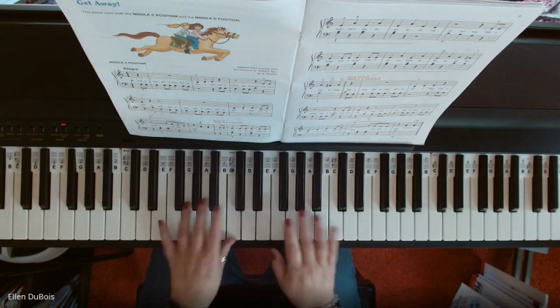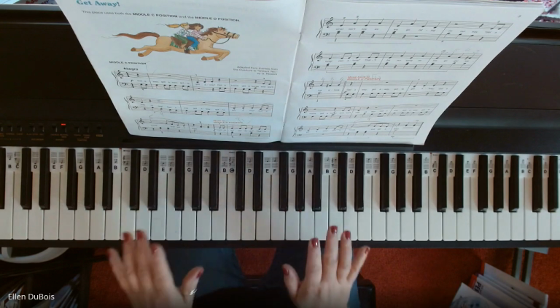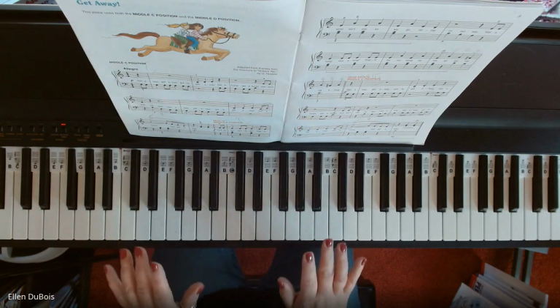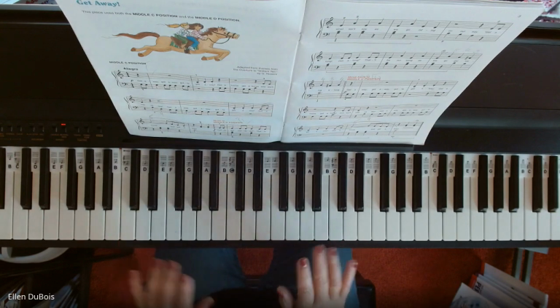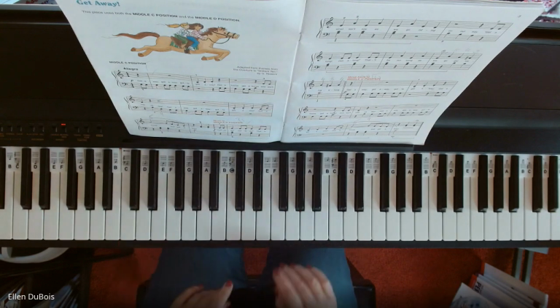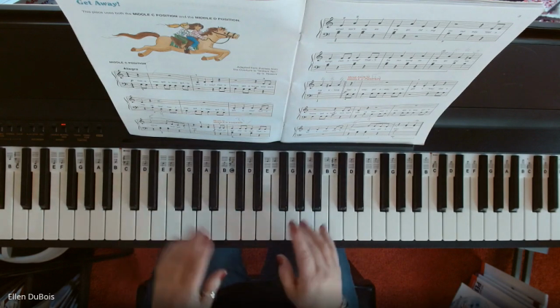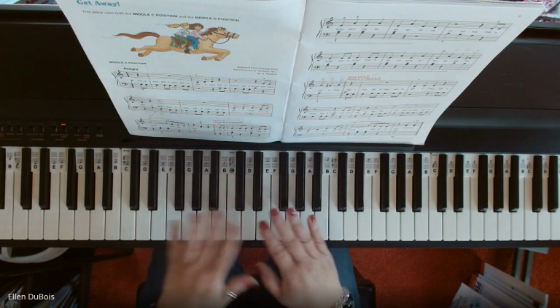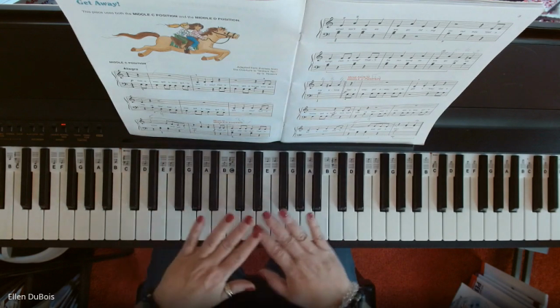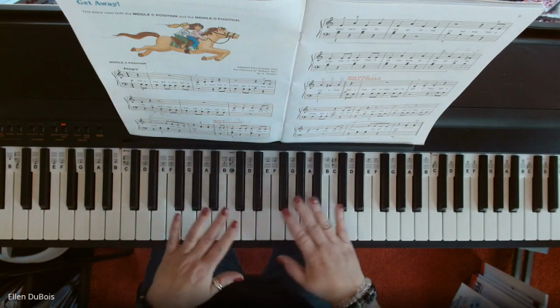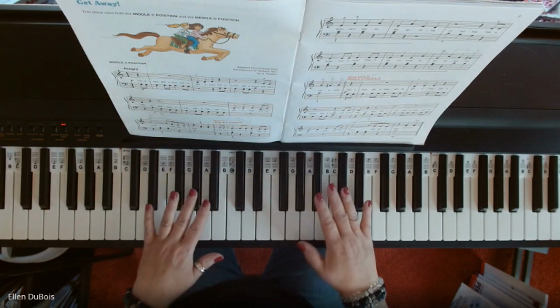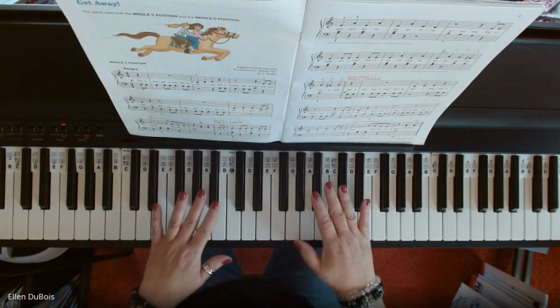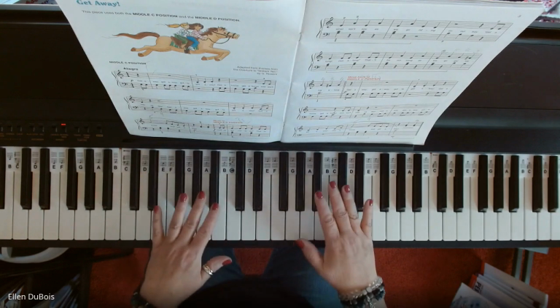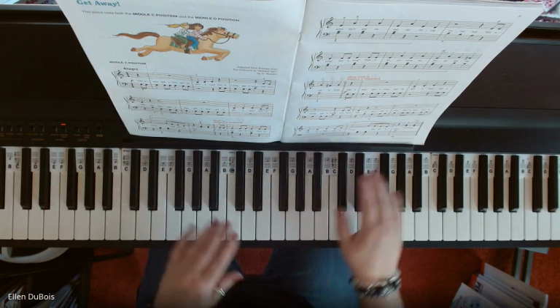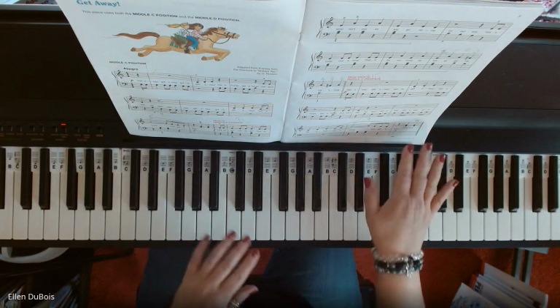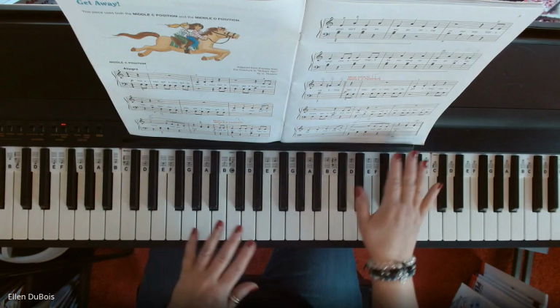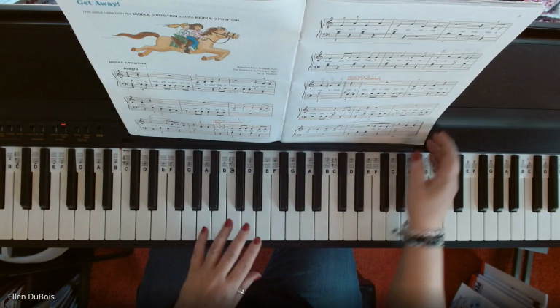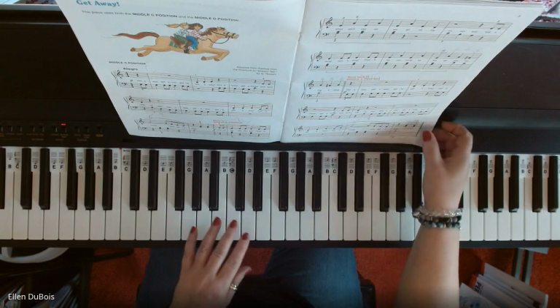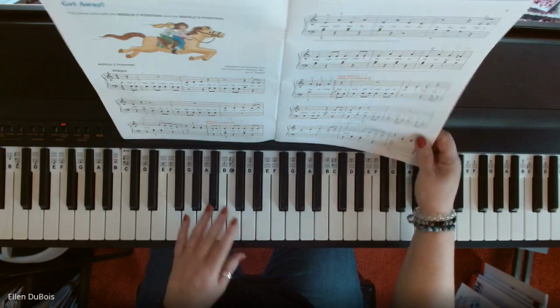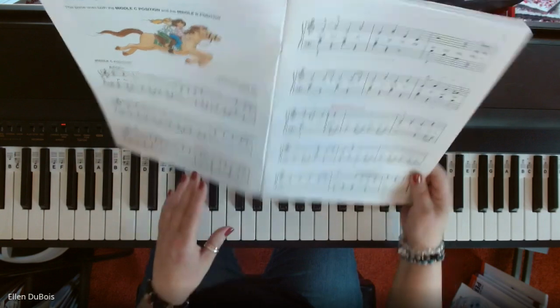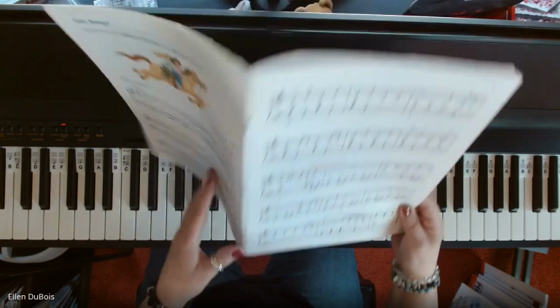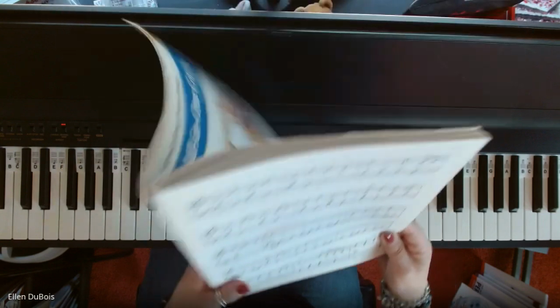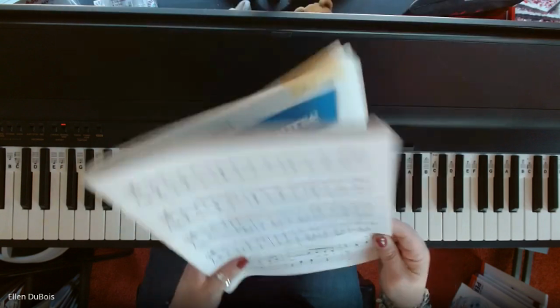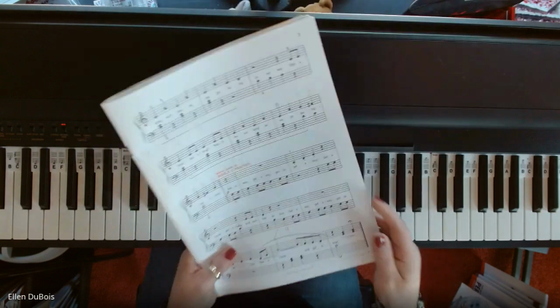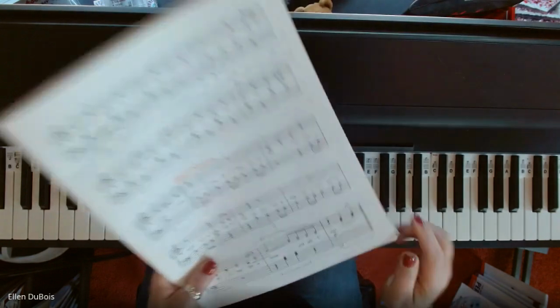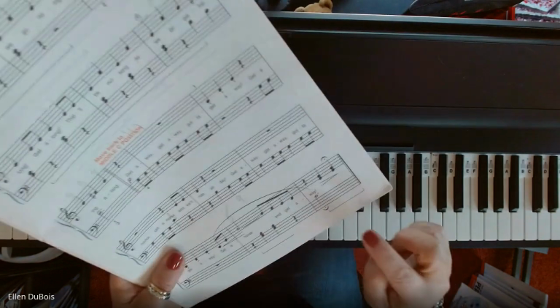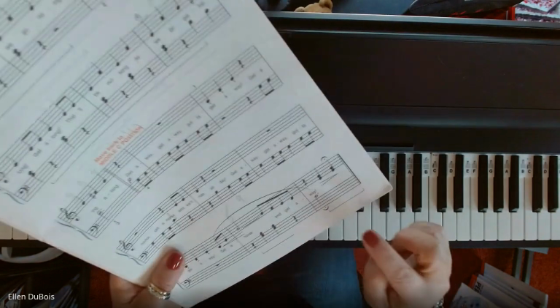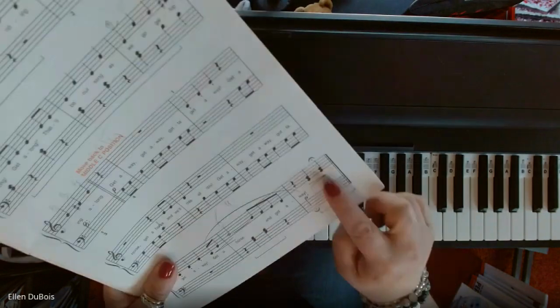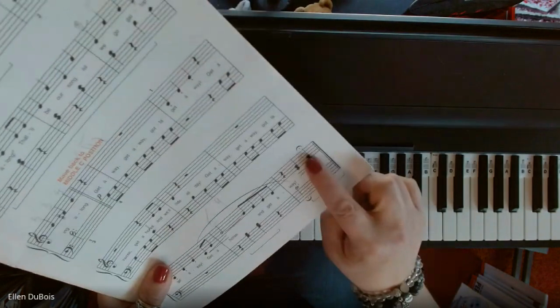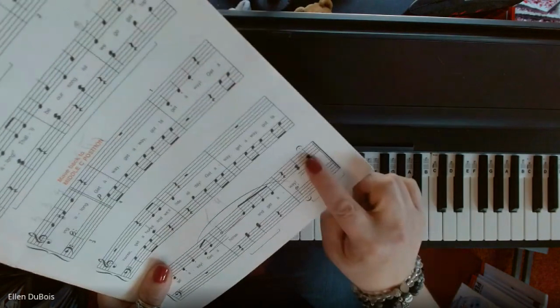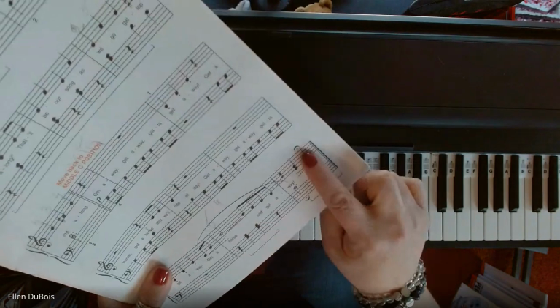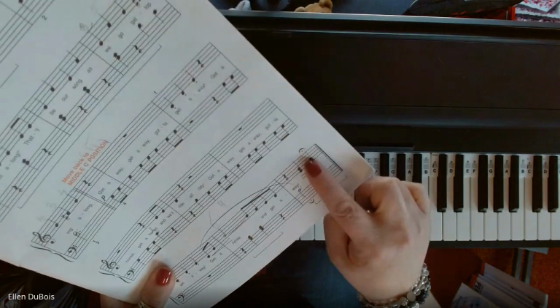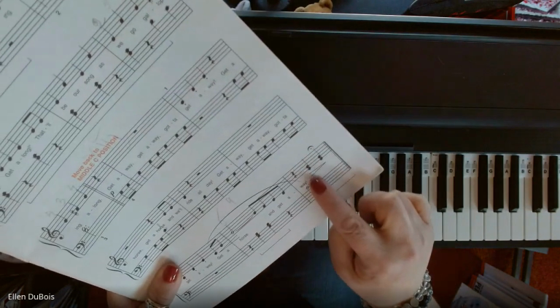And that's it. I held the end a little longer because we've got those fermatas again.